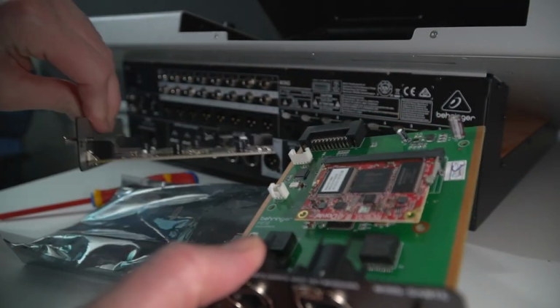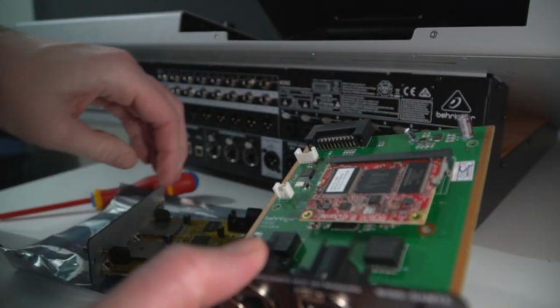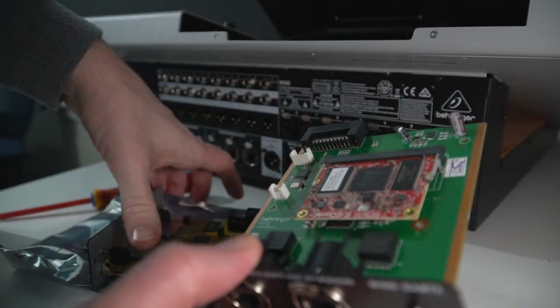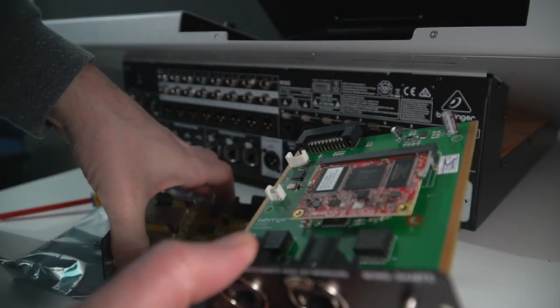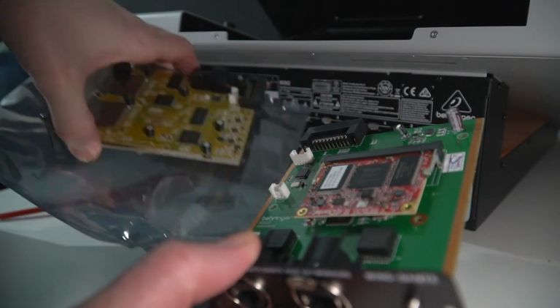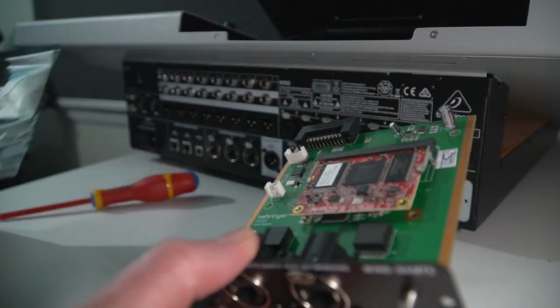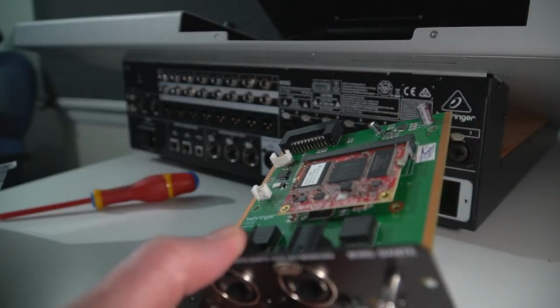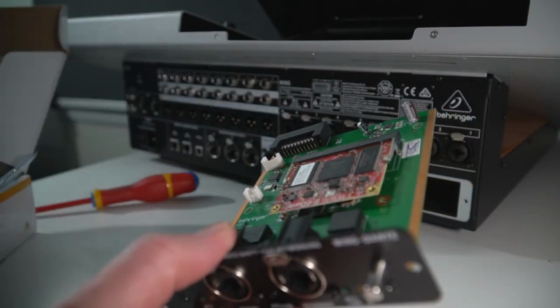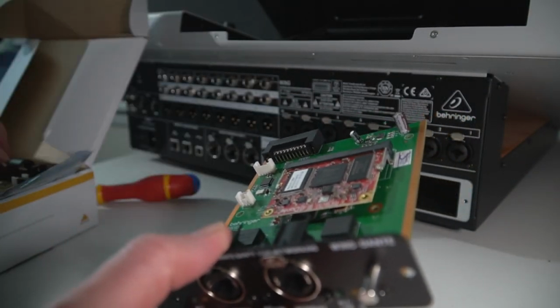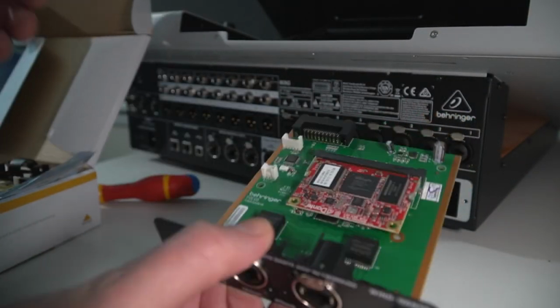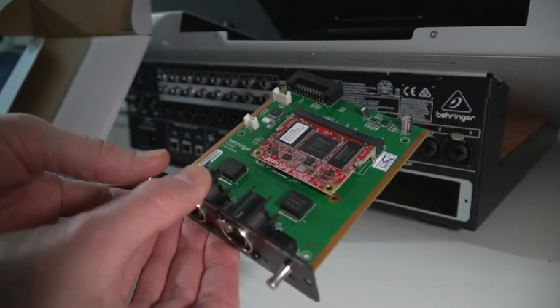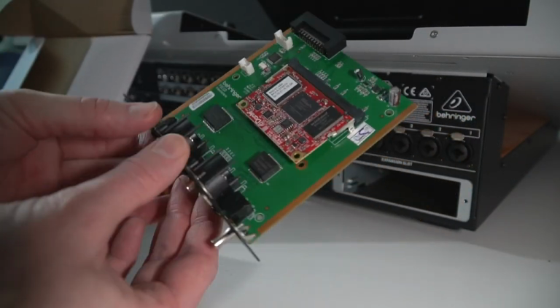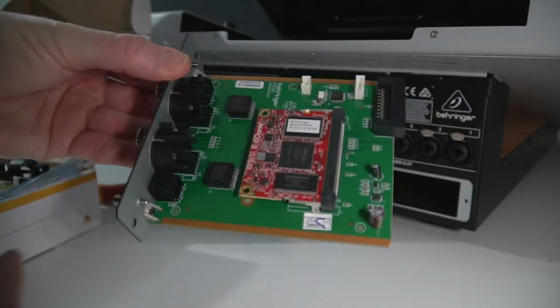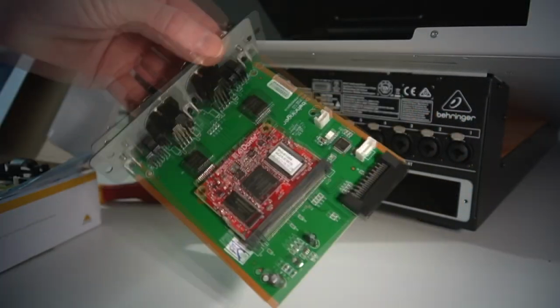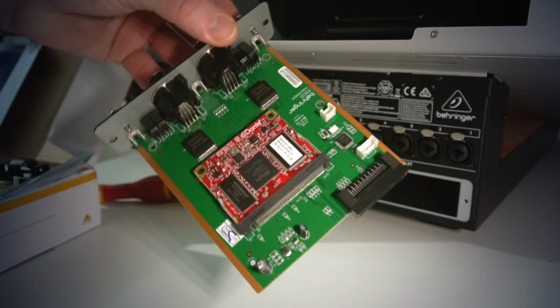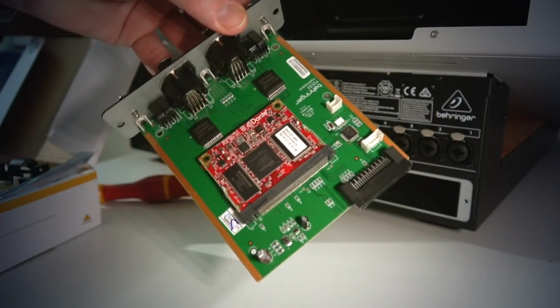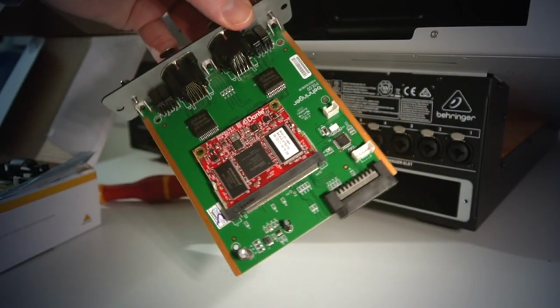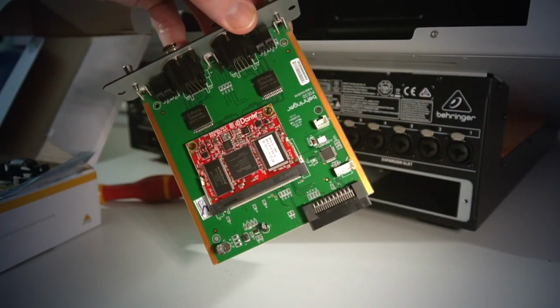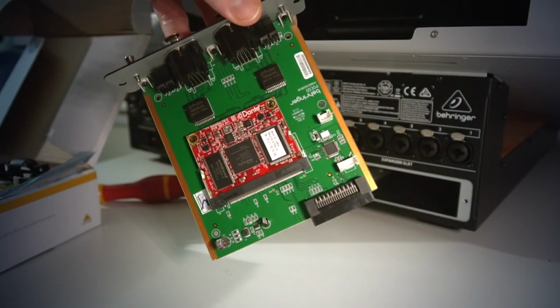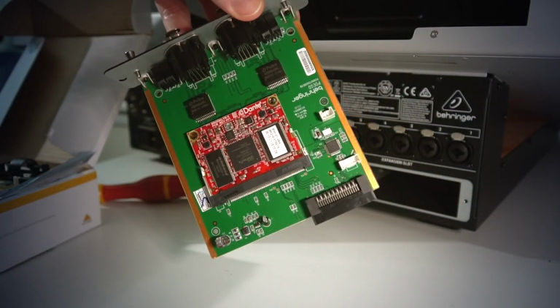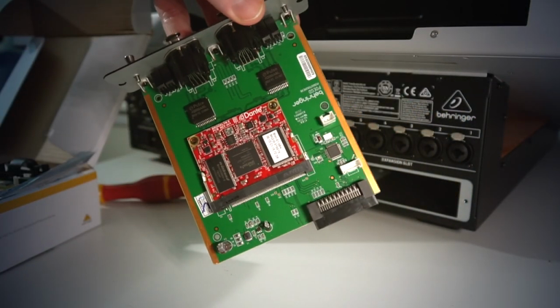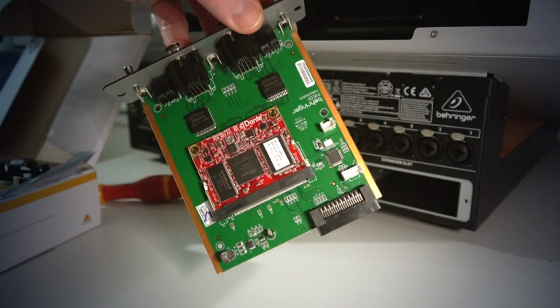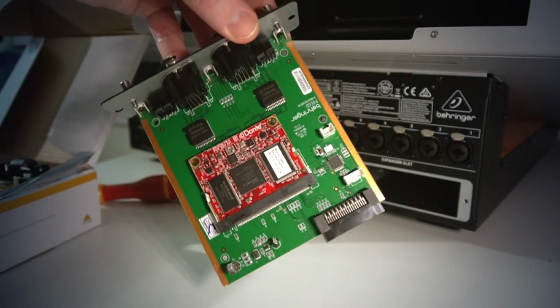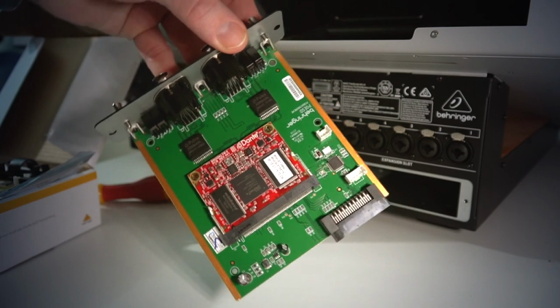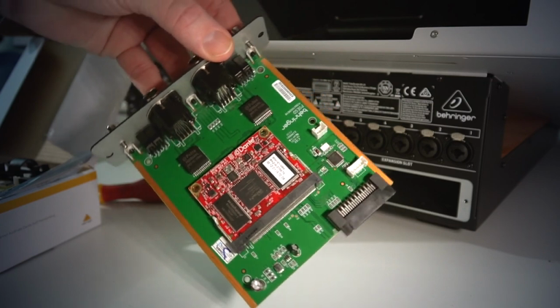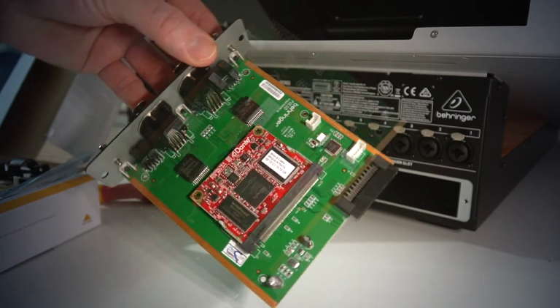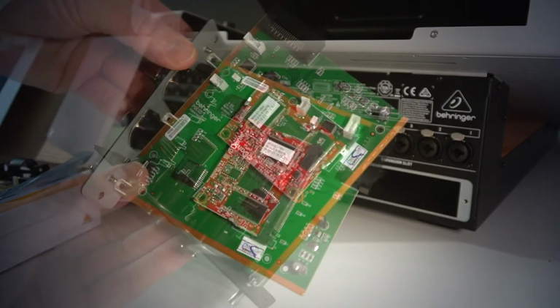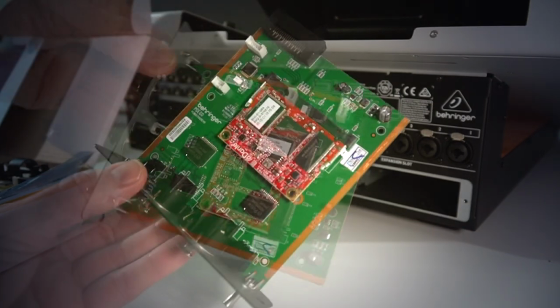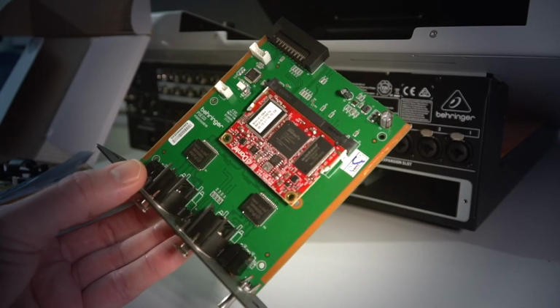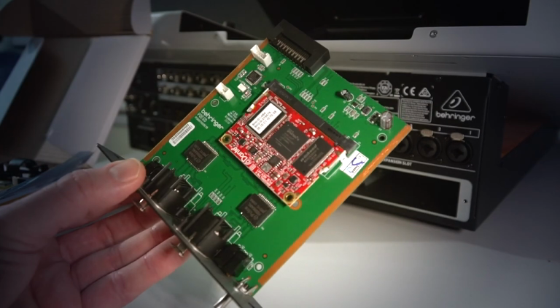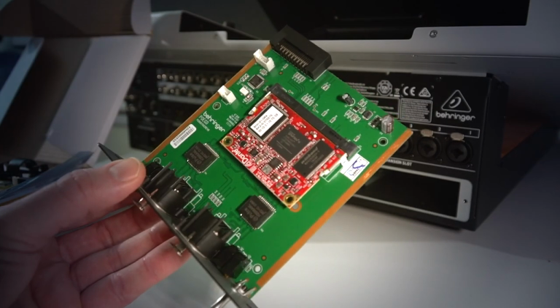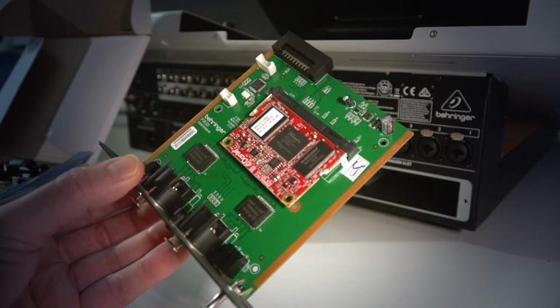Be careful of static when handling expansion cards of any type, especially in the wintertime.